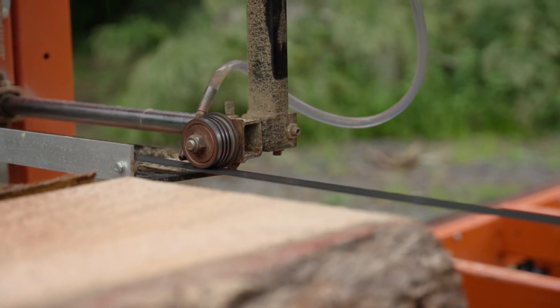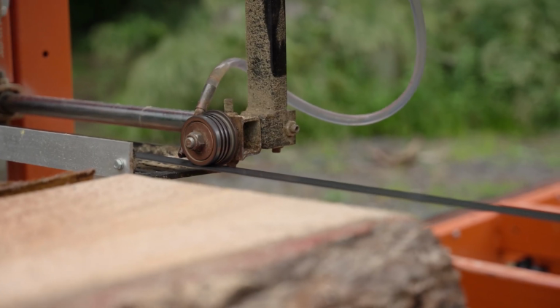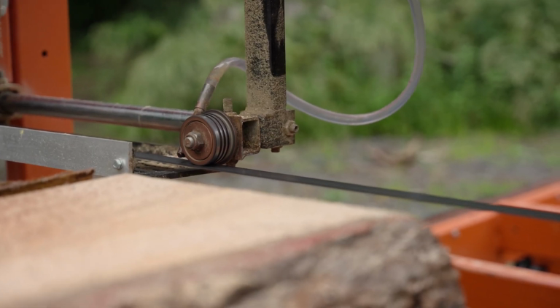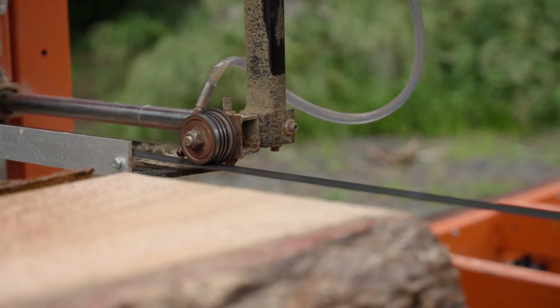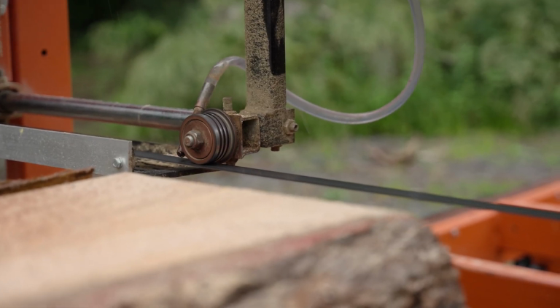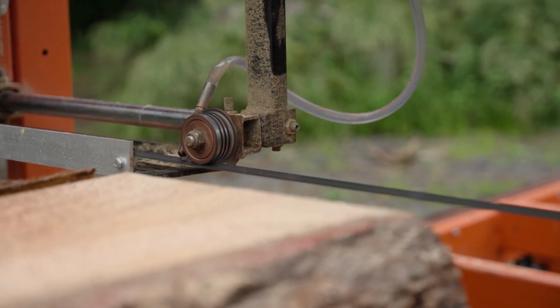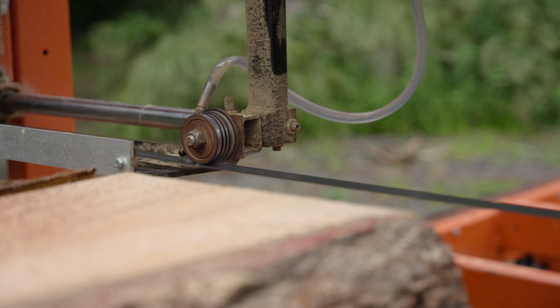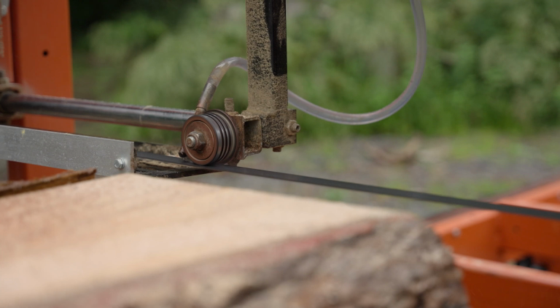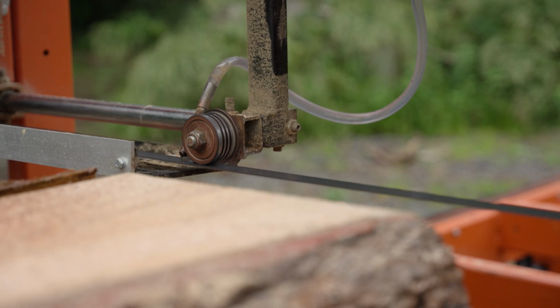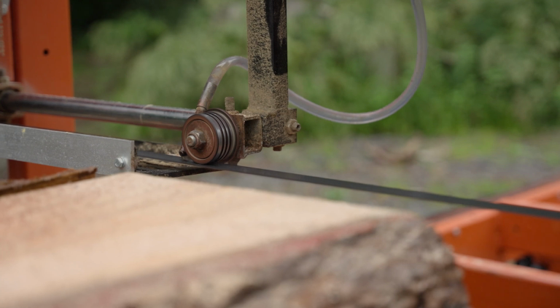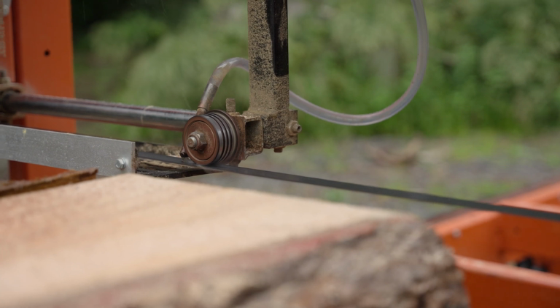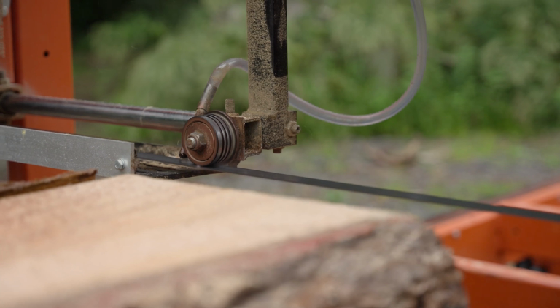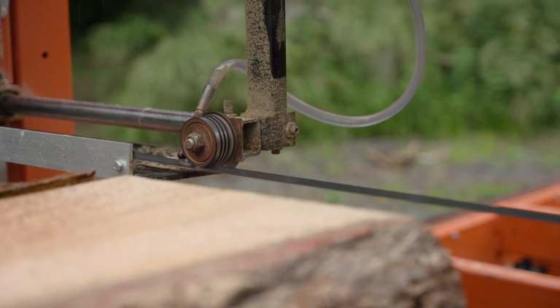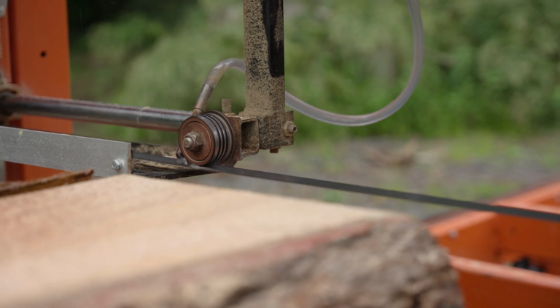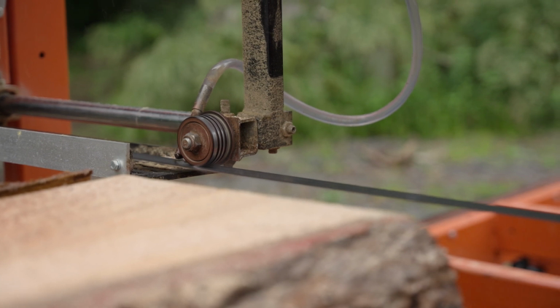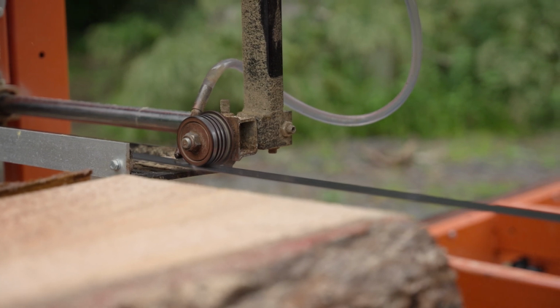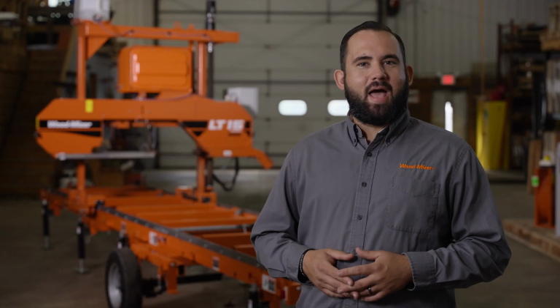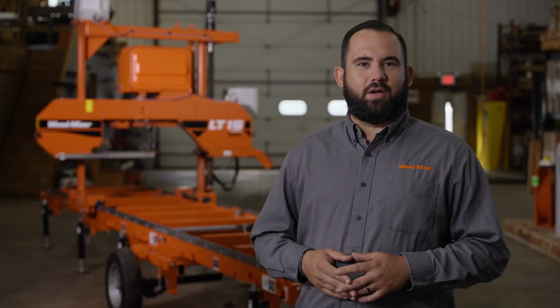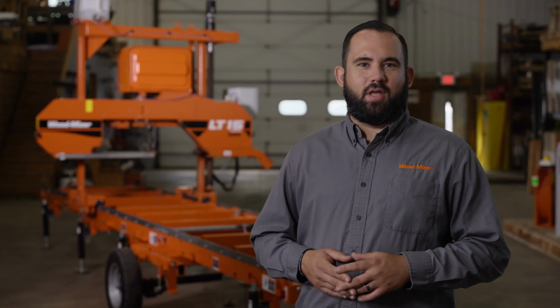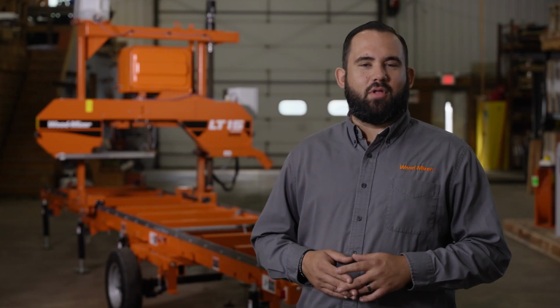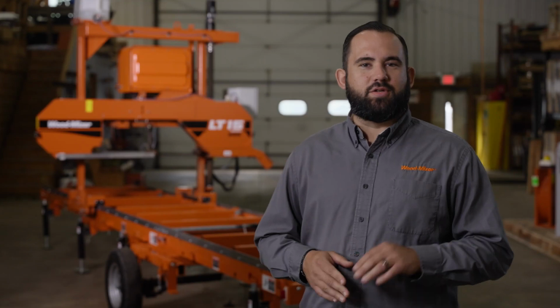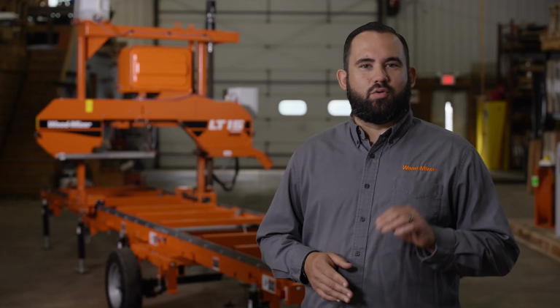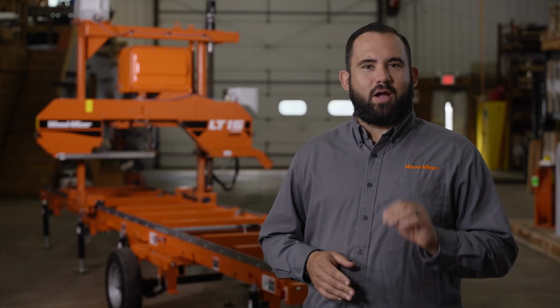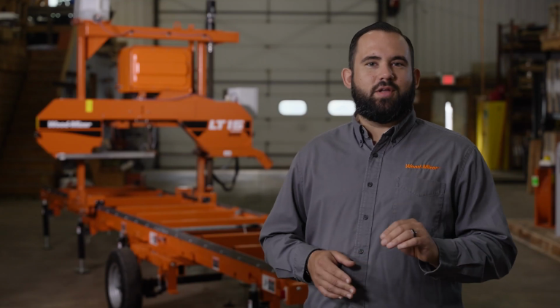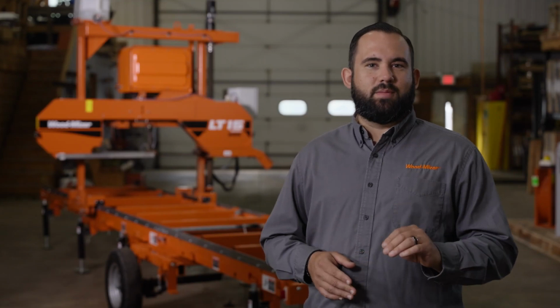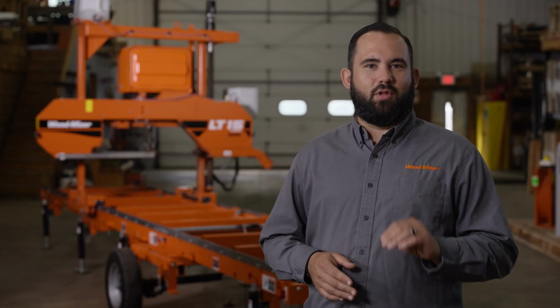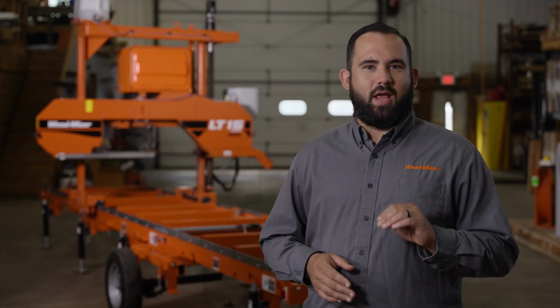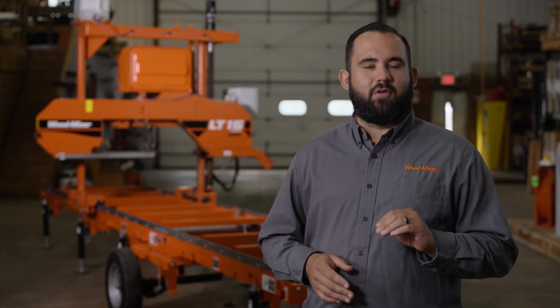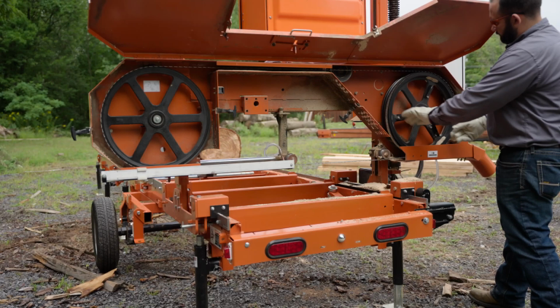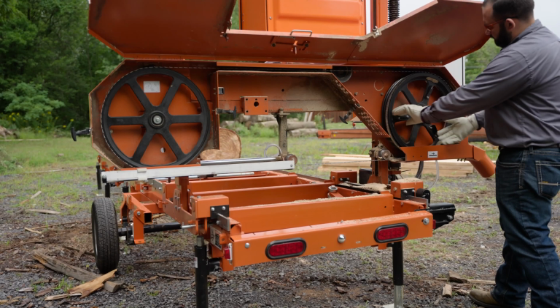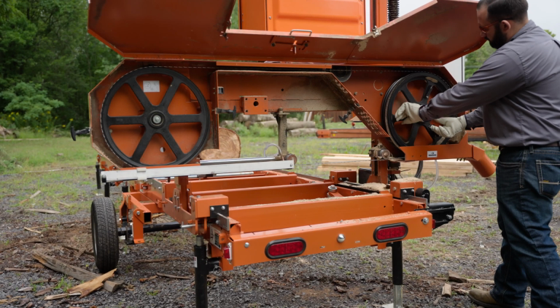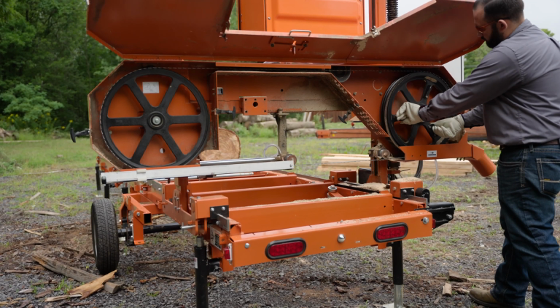When the sawmill blade is engaged, water automatically applies directly to the blade from the water tank.